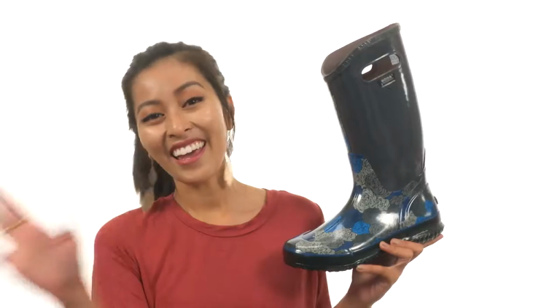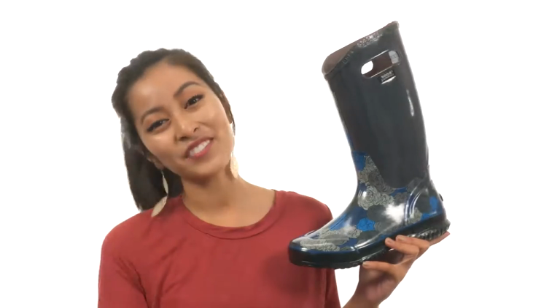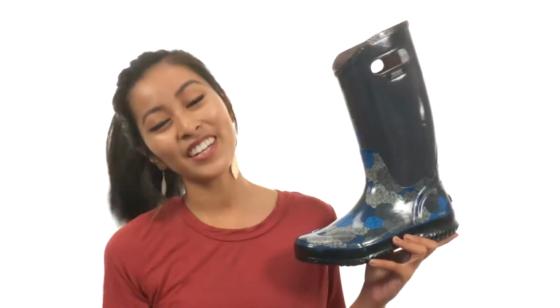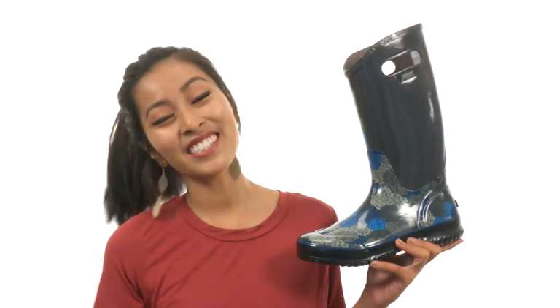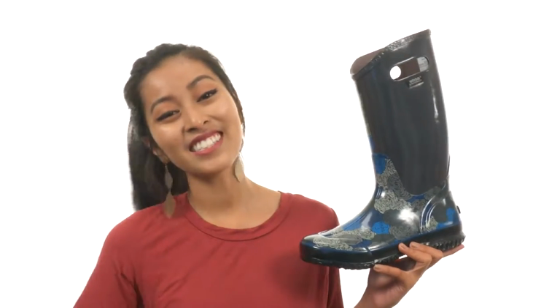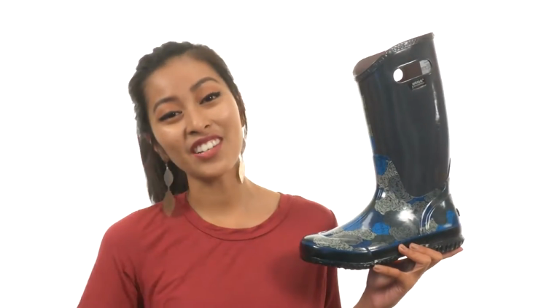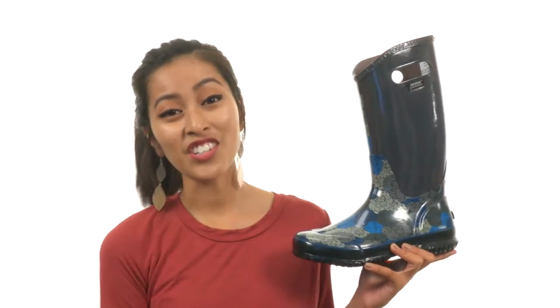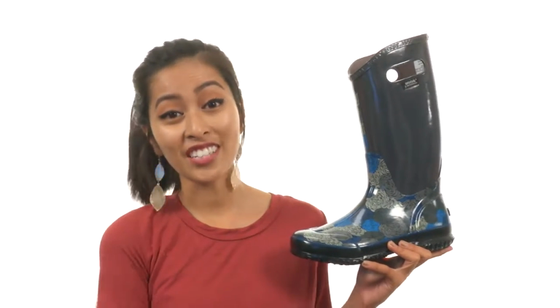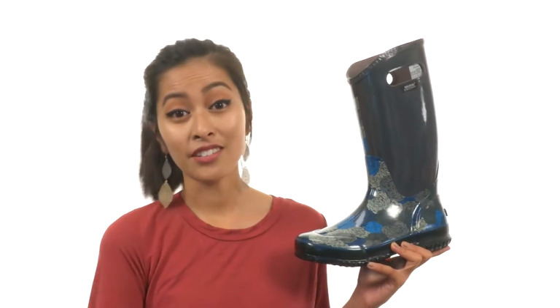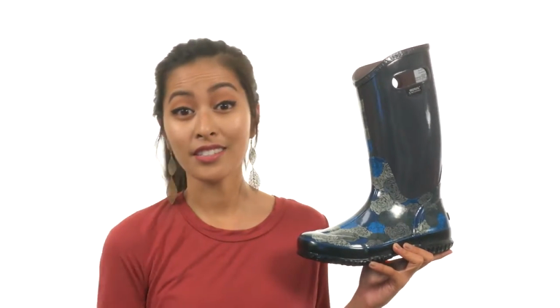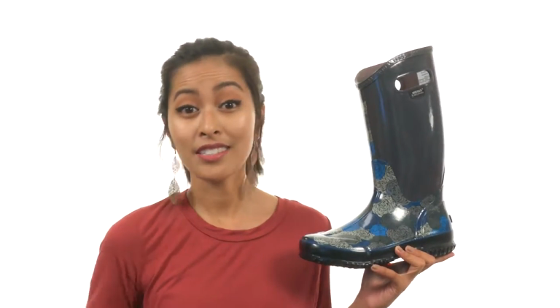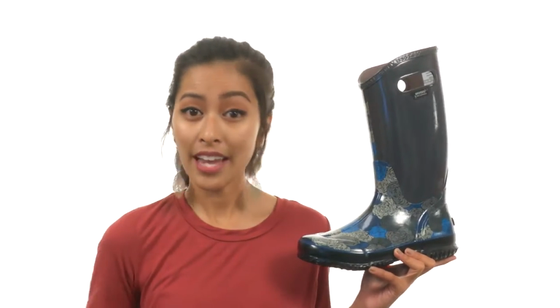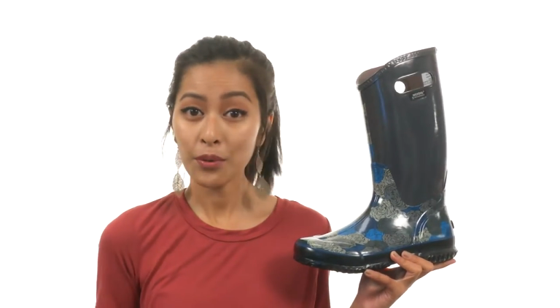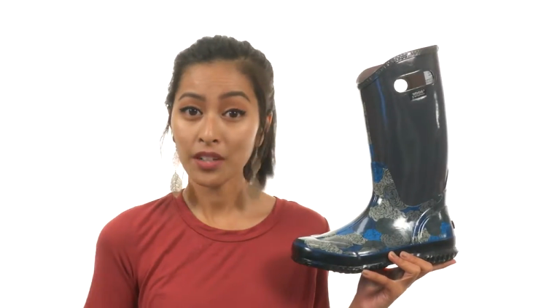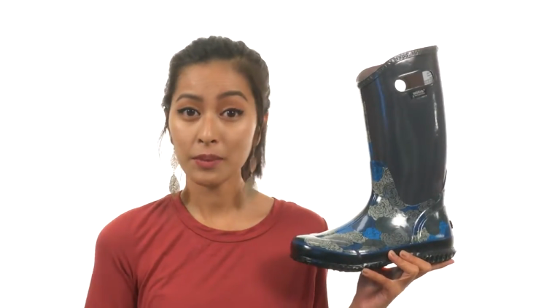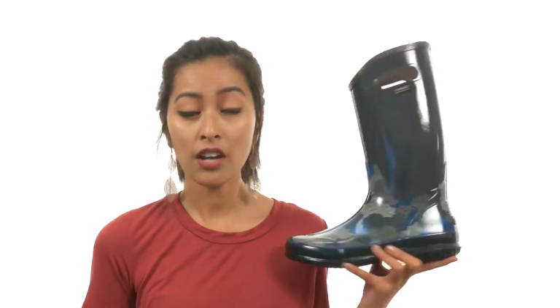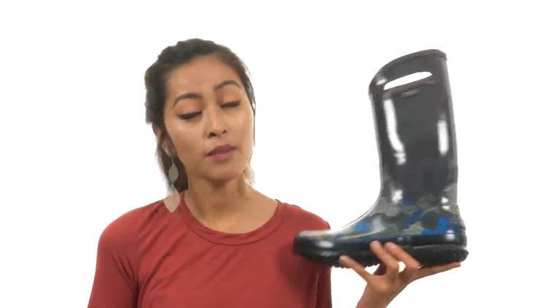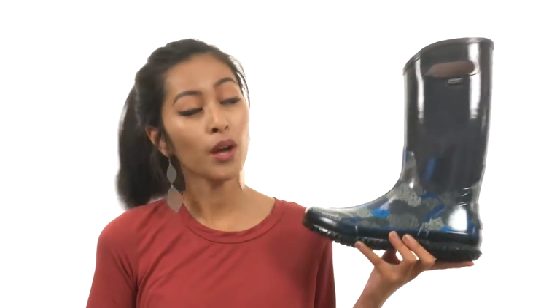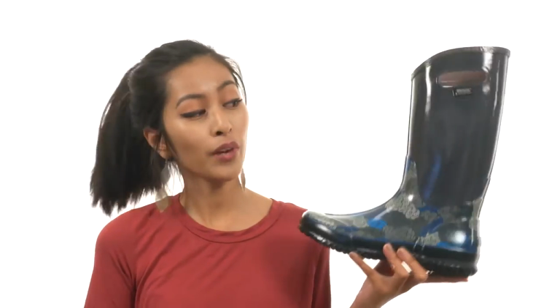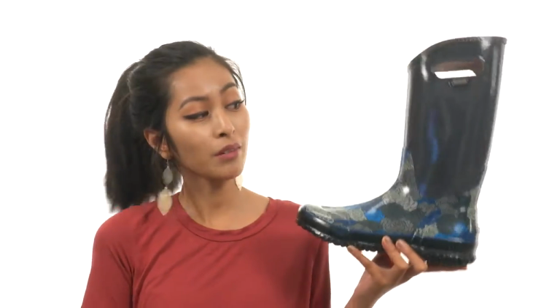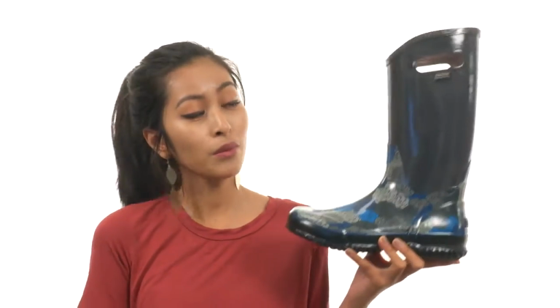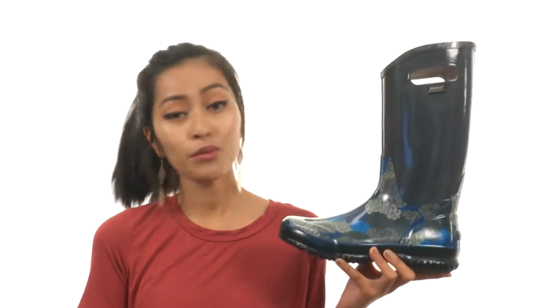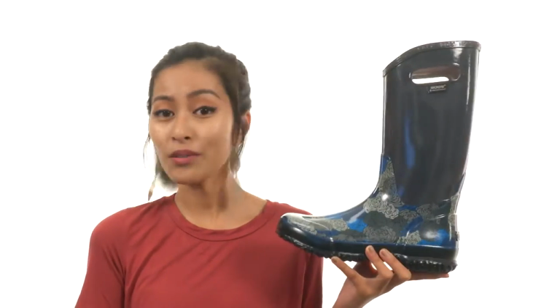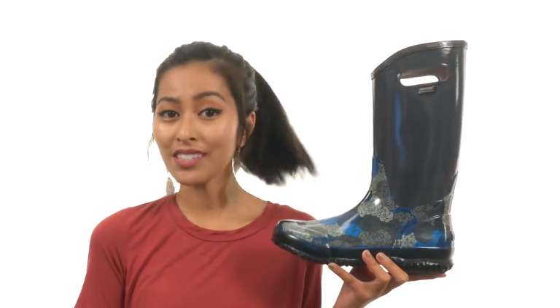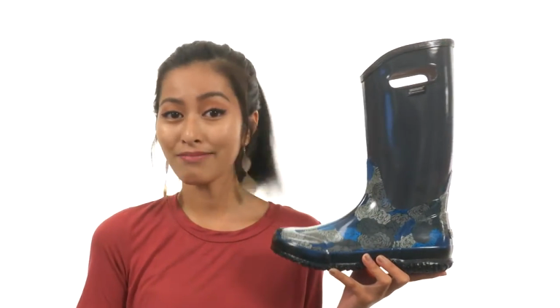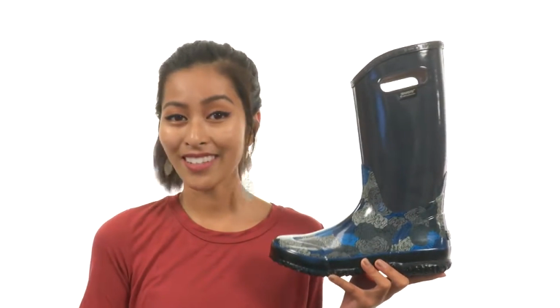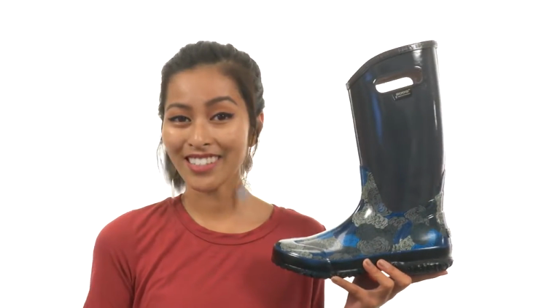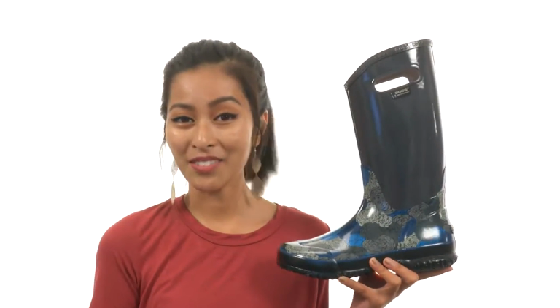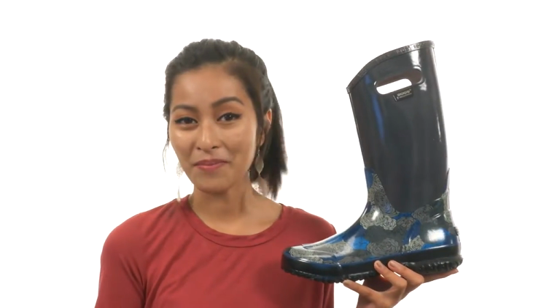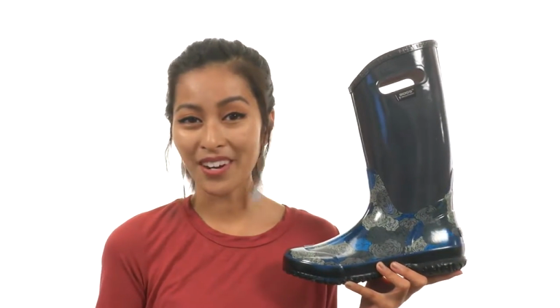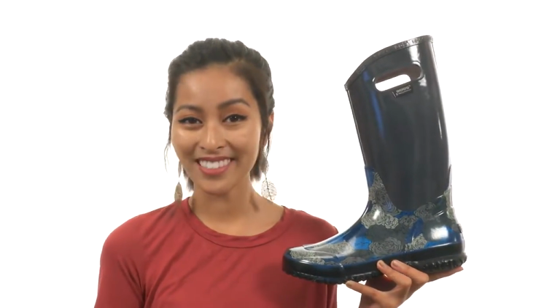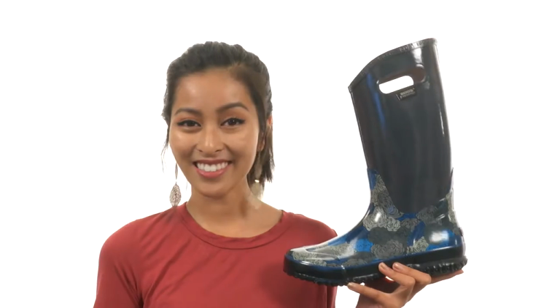Hey friends, it's Sunshine here and today we're going to be talking about Rainbow Rosy, and it's from Boggs.